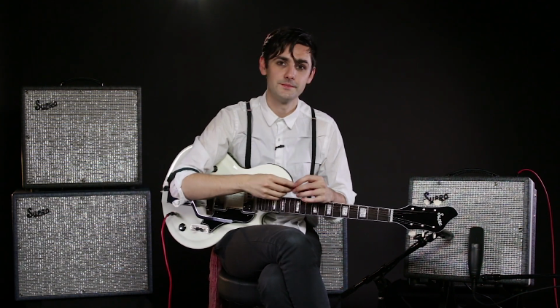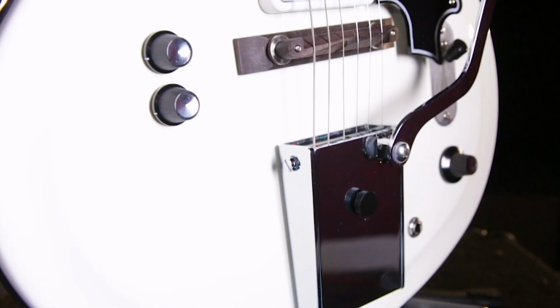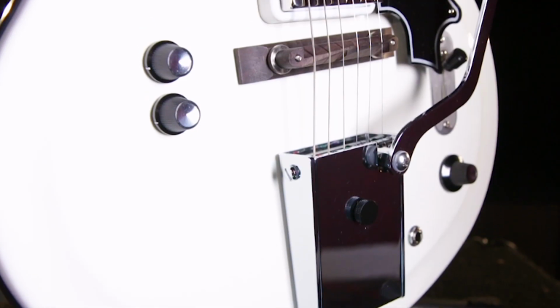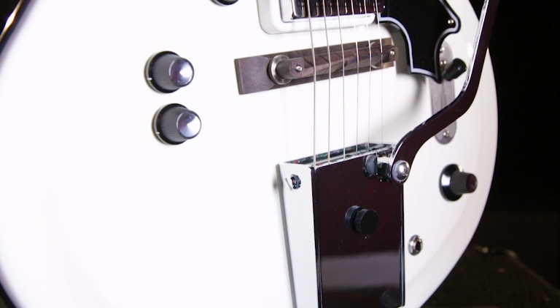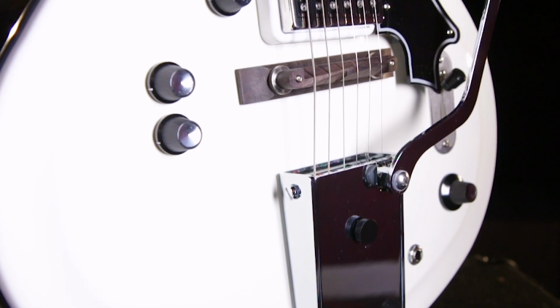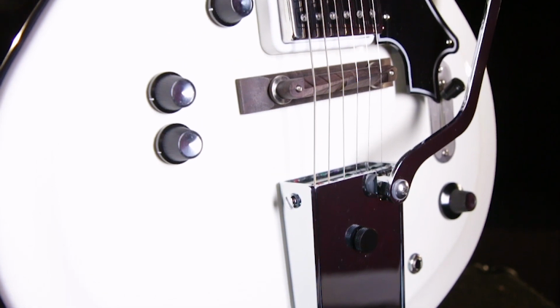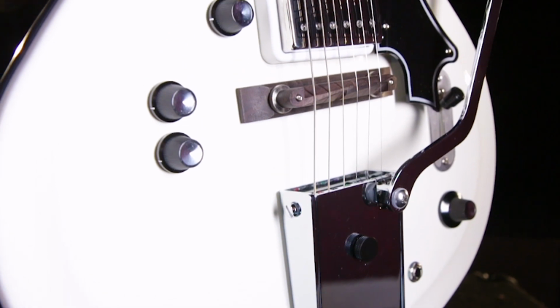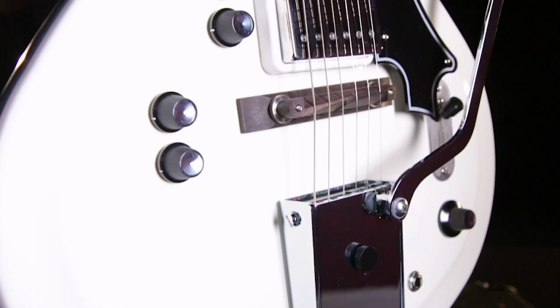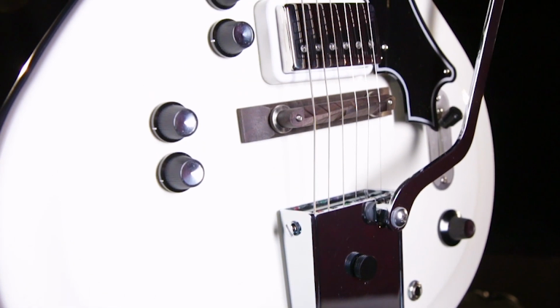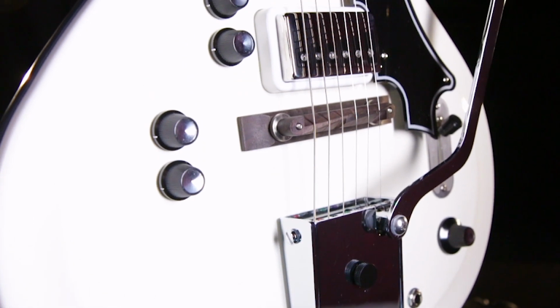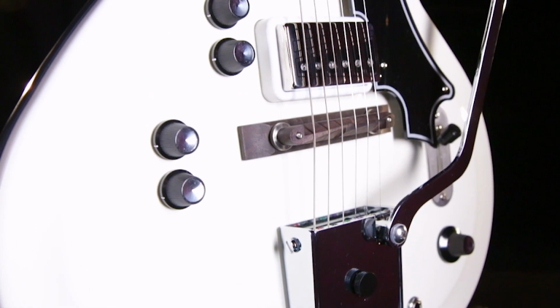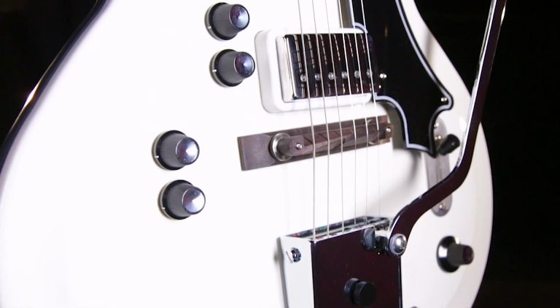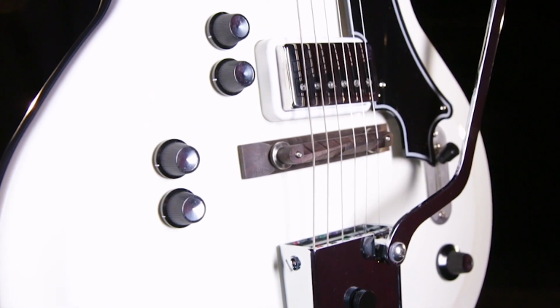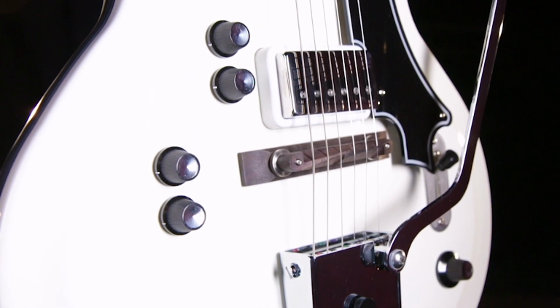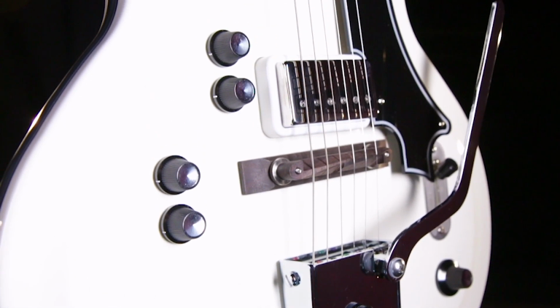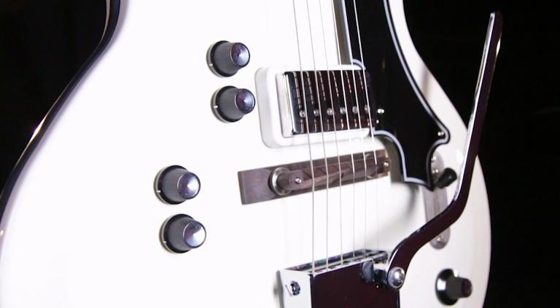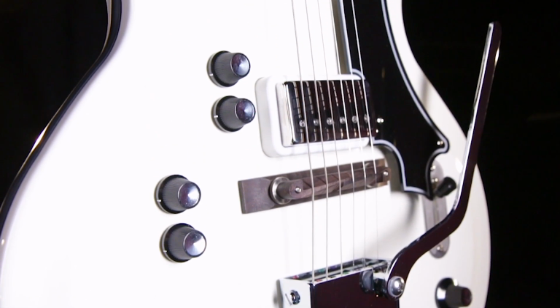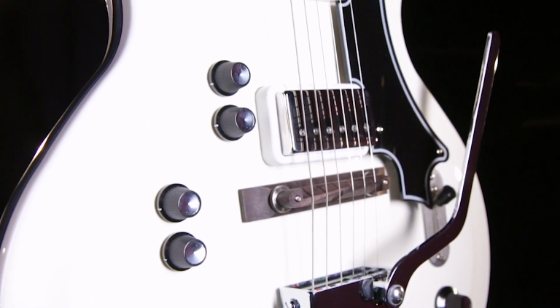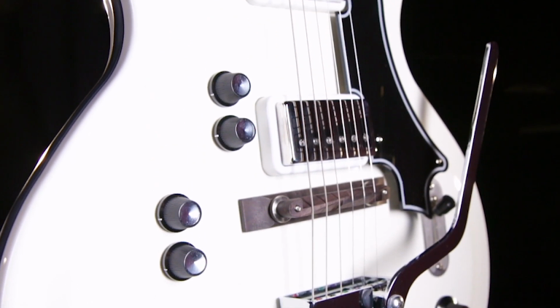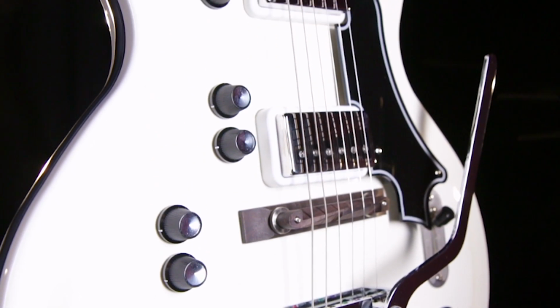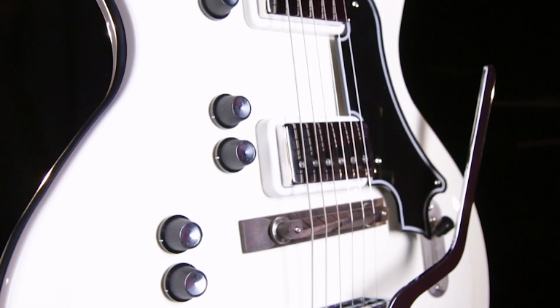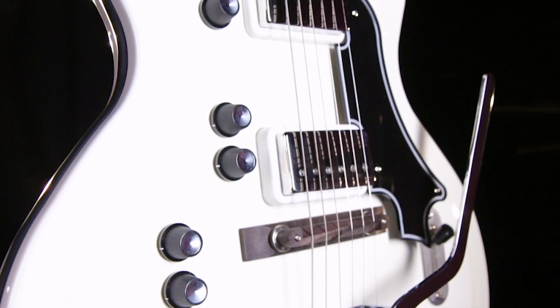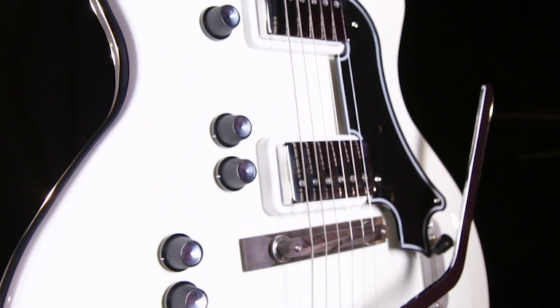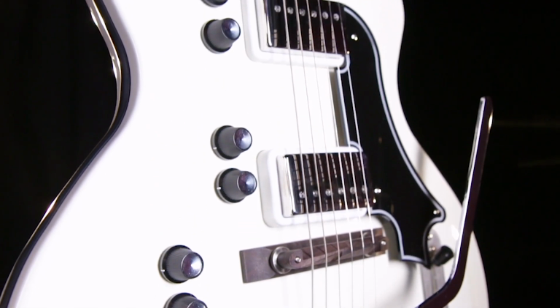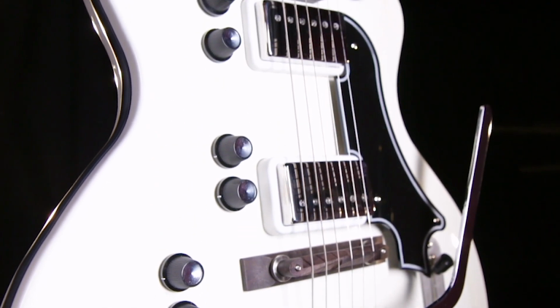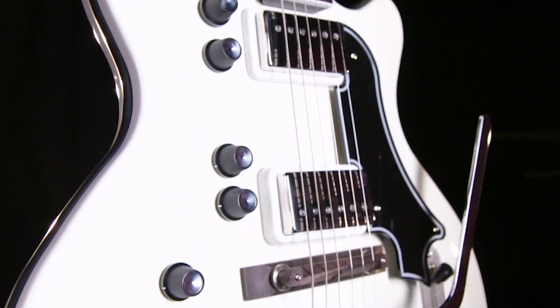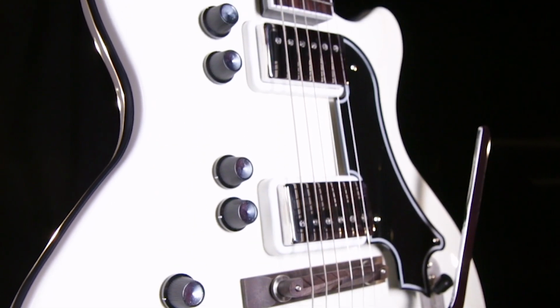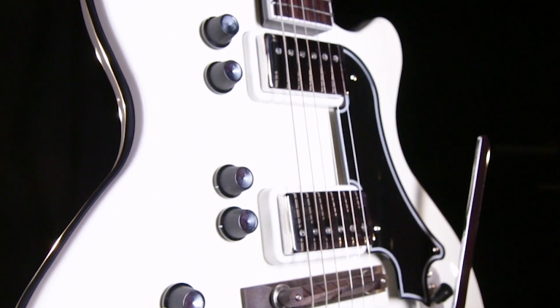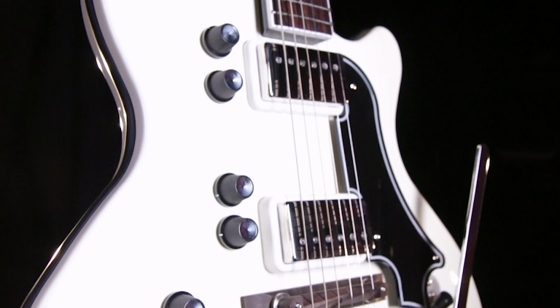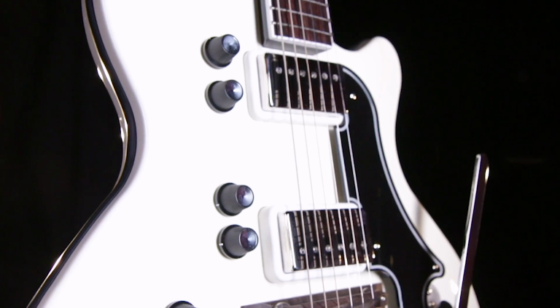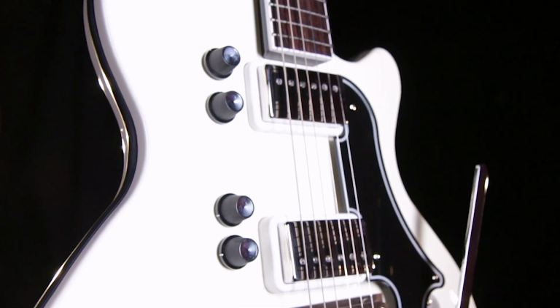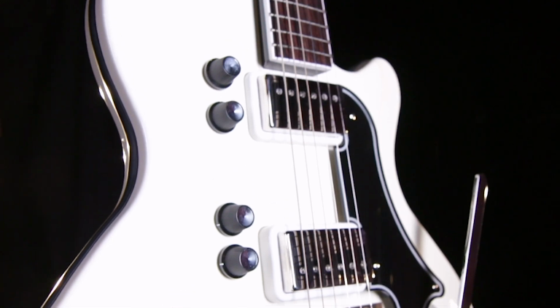With this really wide body and this whole arsenal of different pickups, the Martinique Deluxe is definitely Supro's most versatile guitar of their new line.